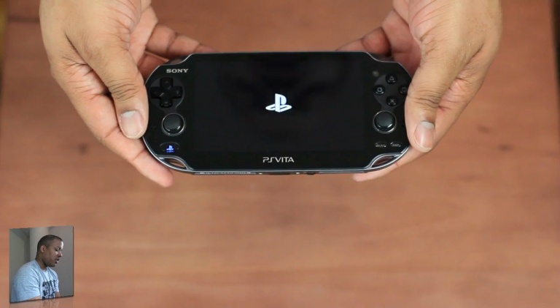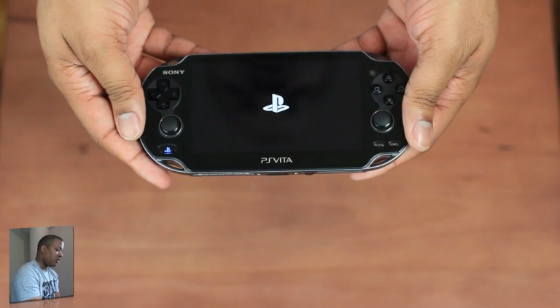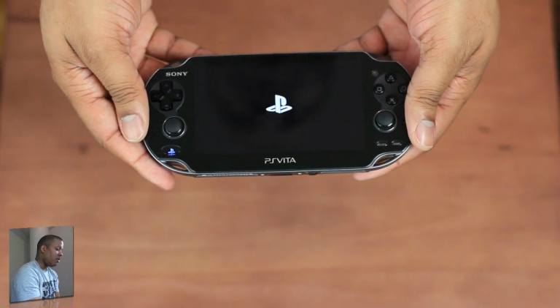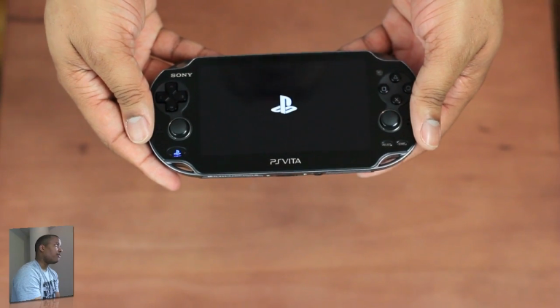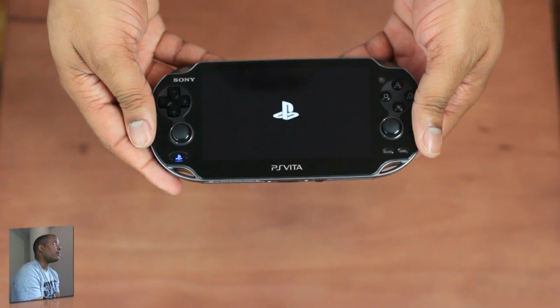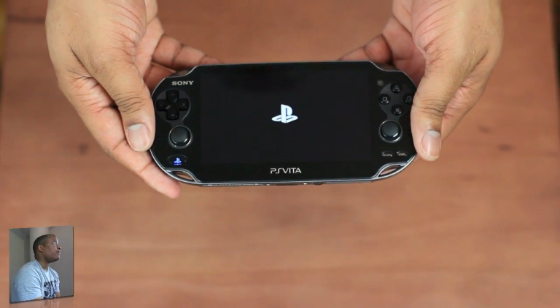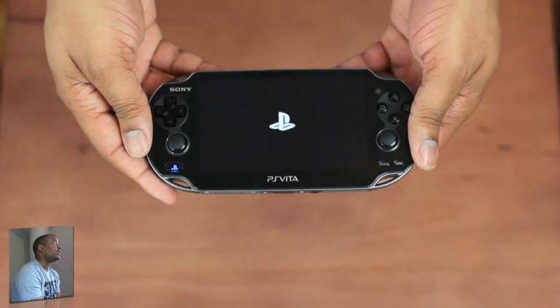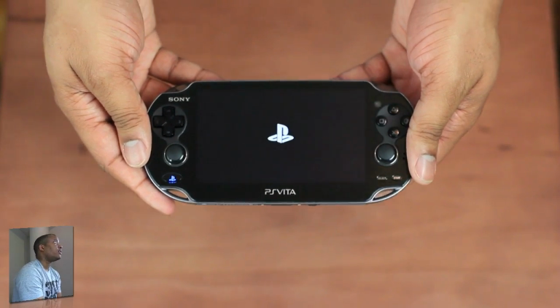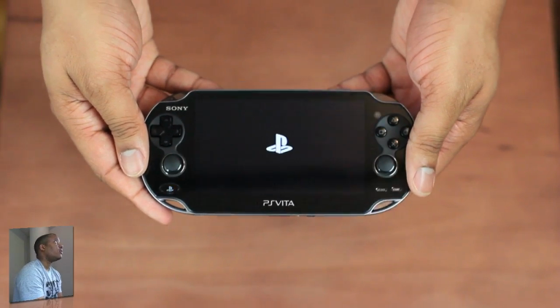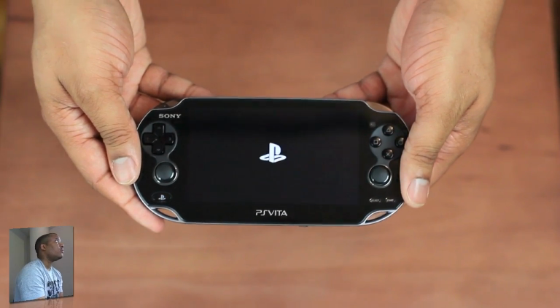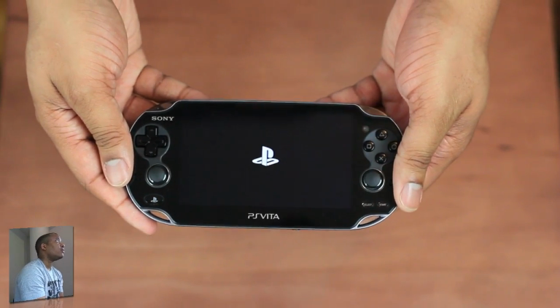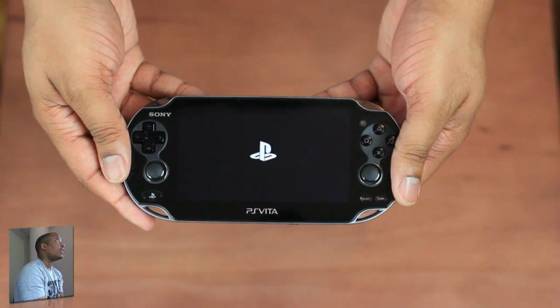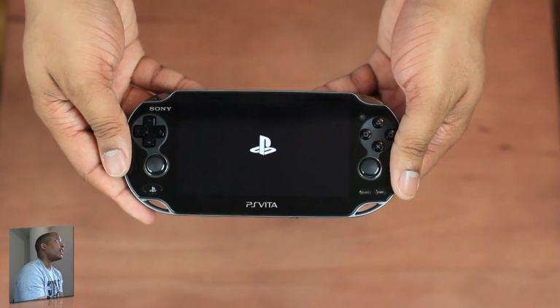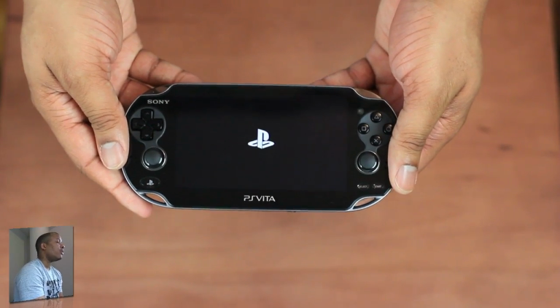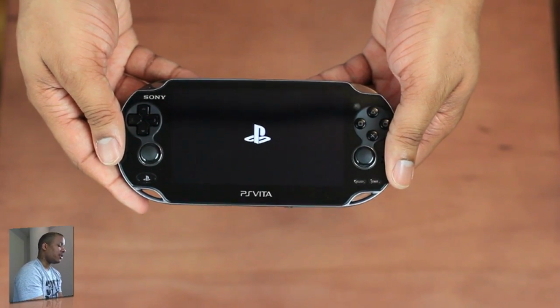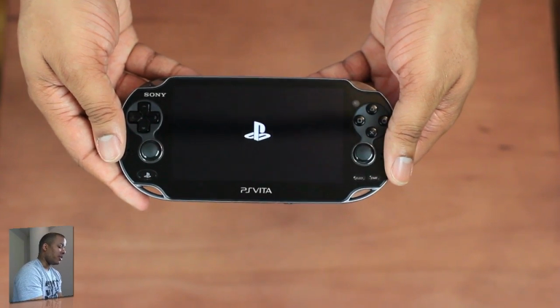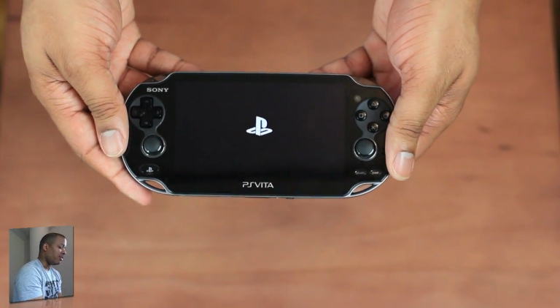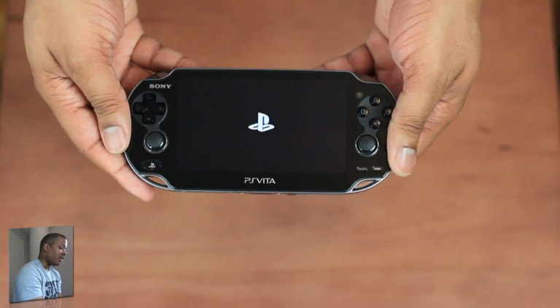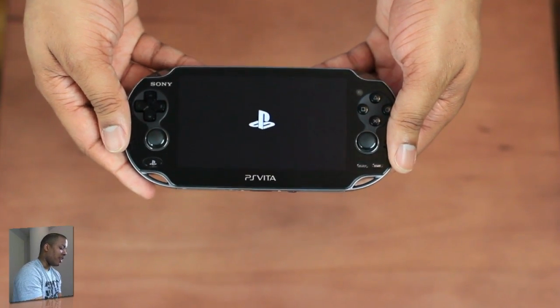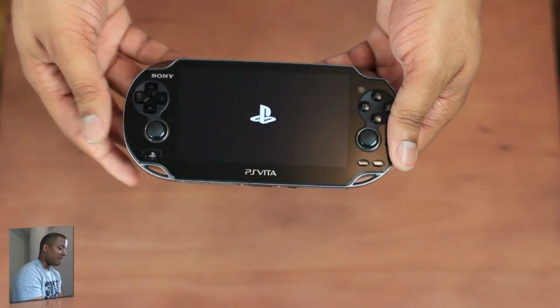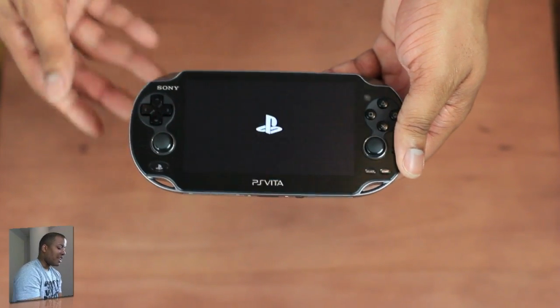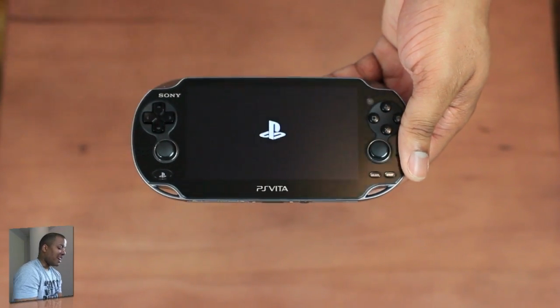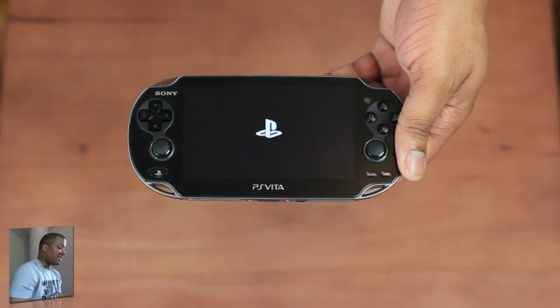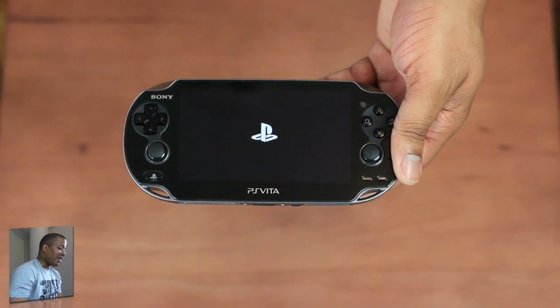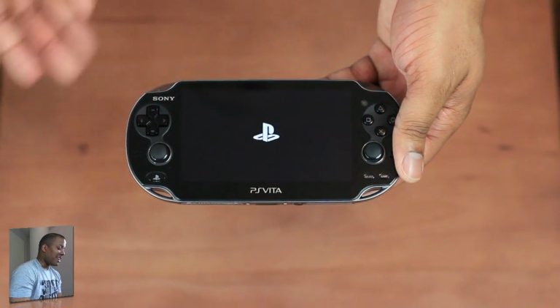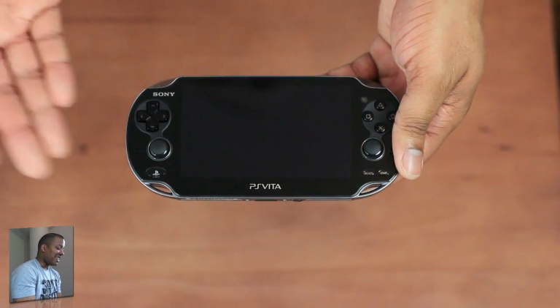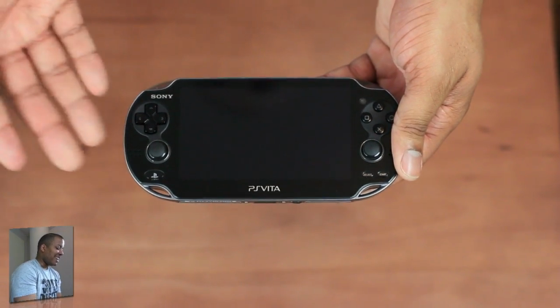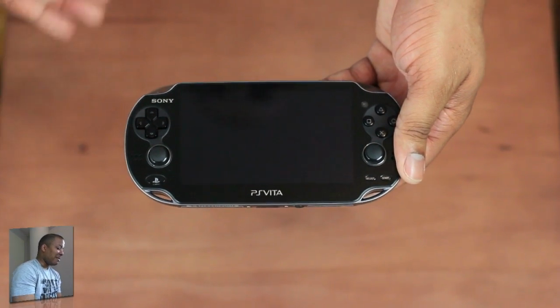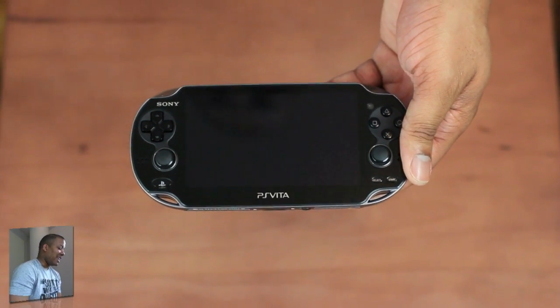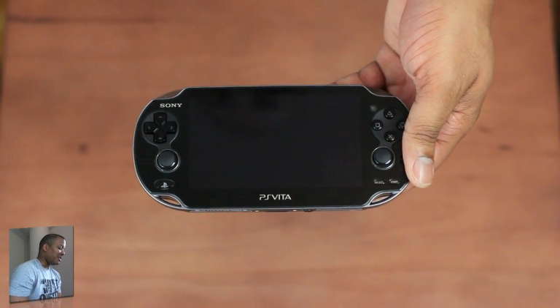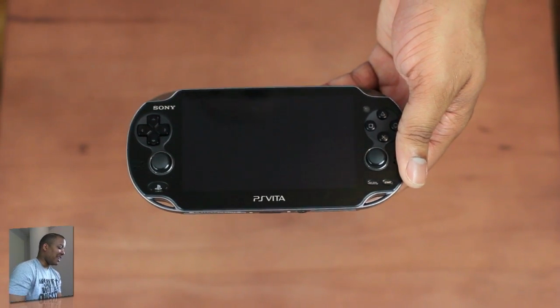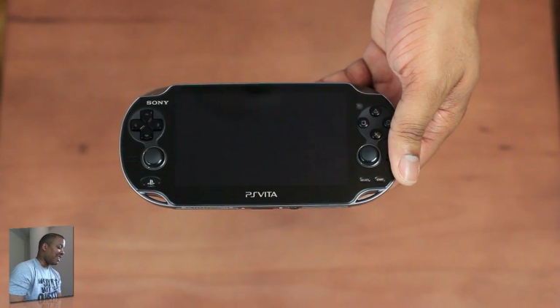Turn on for me, Vita. Turn on. Here's the PS Vita powering up.